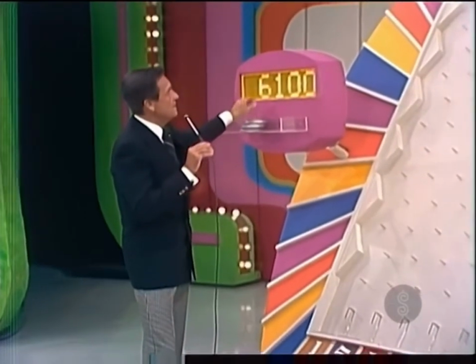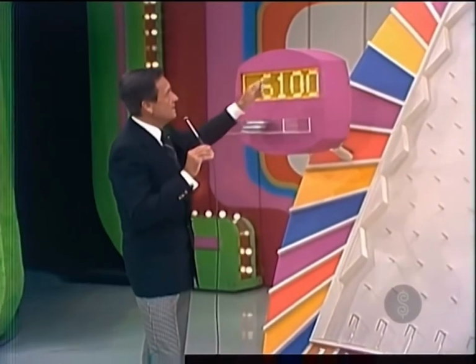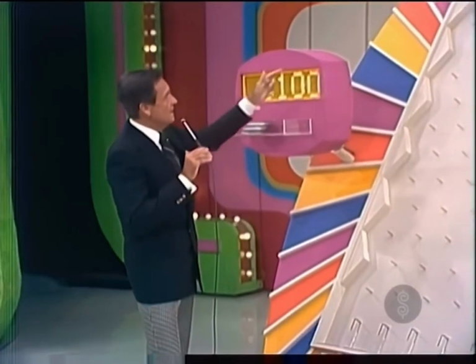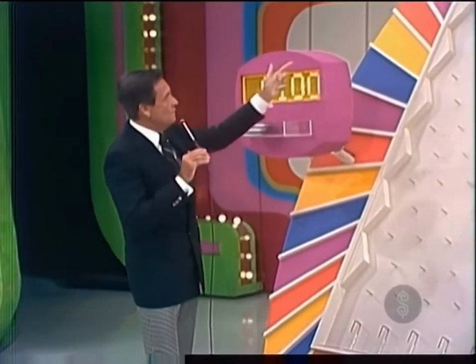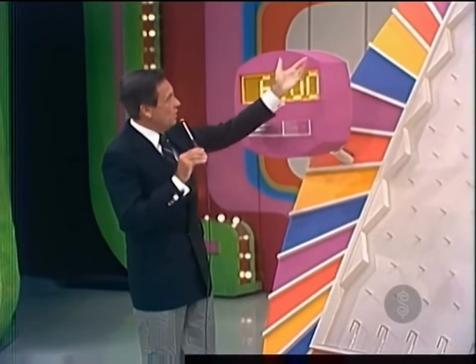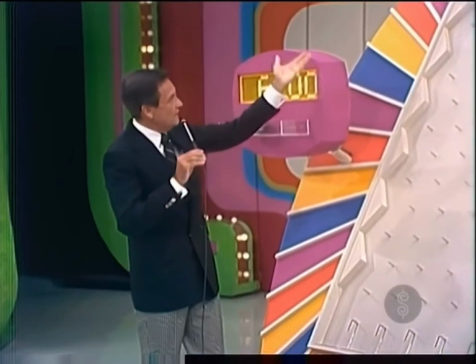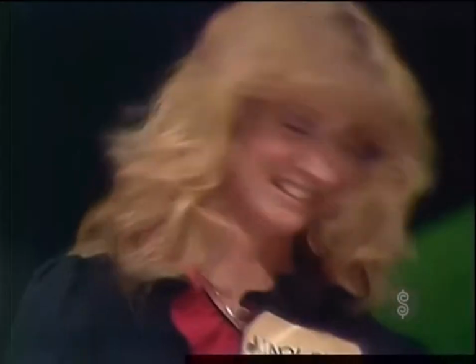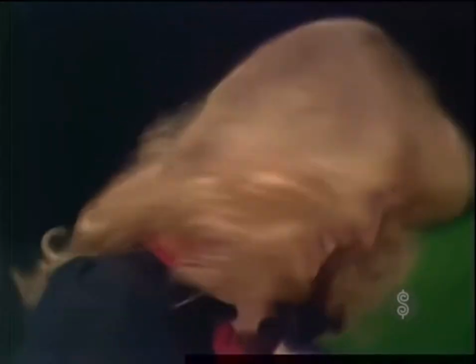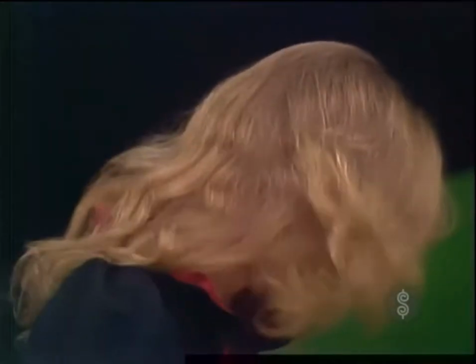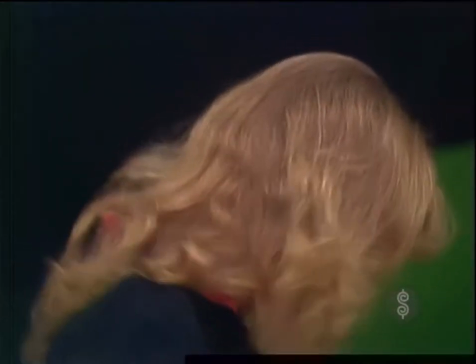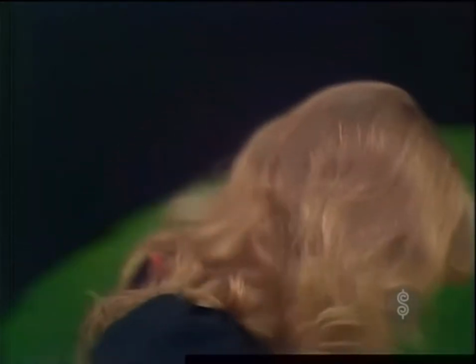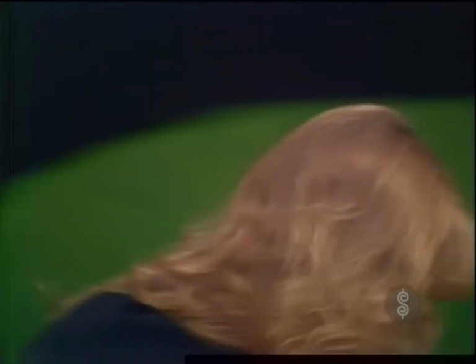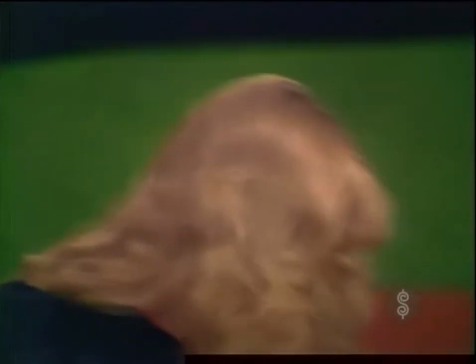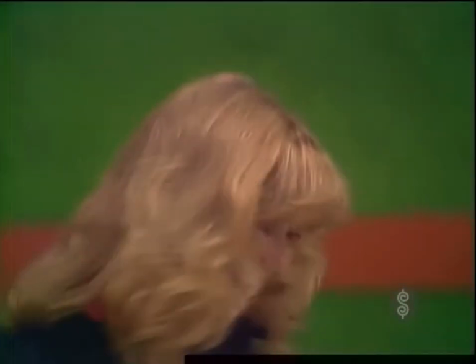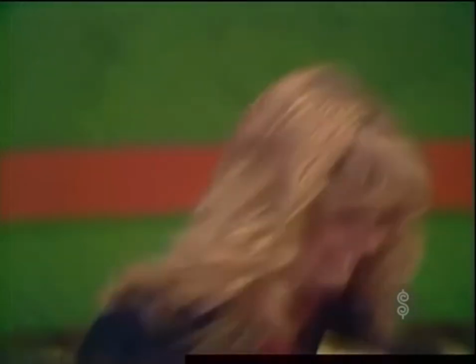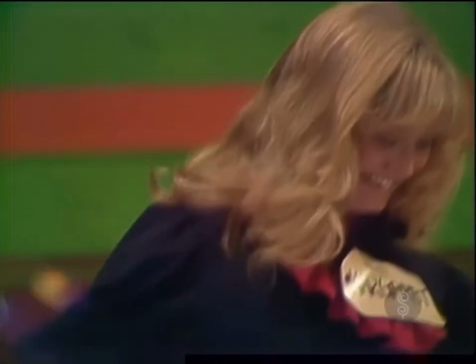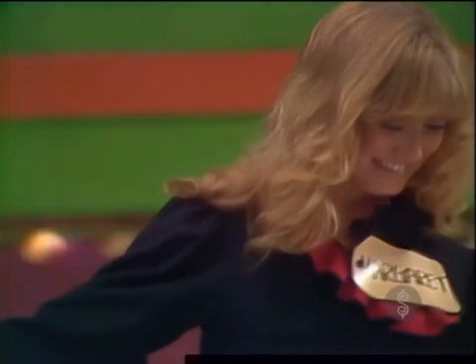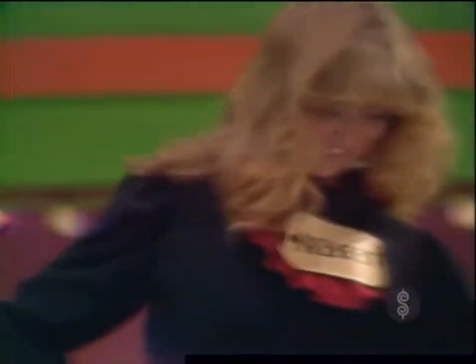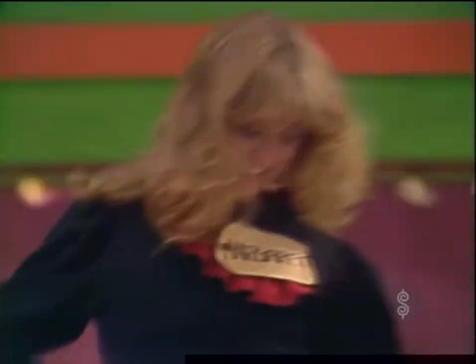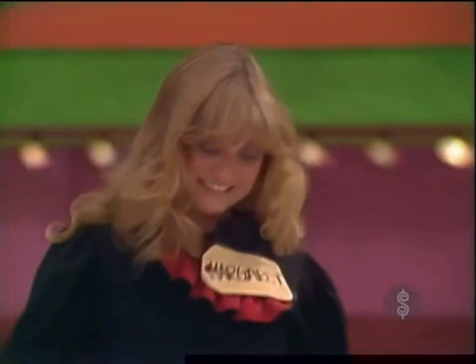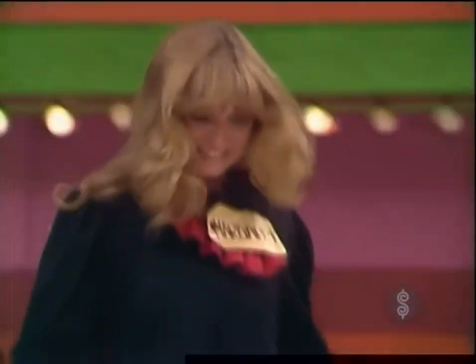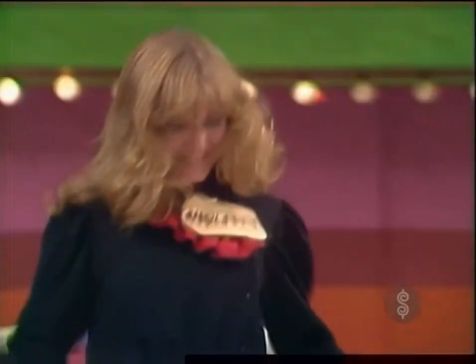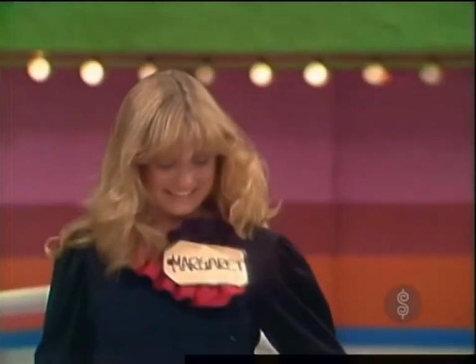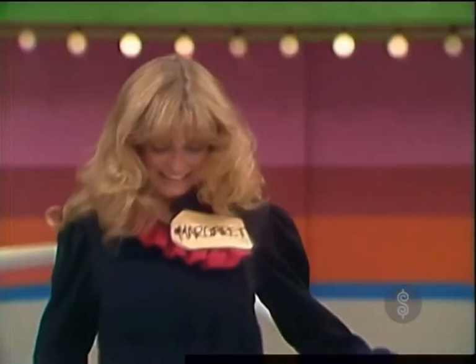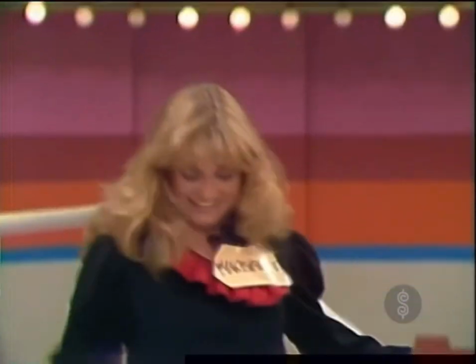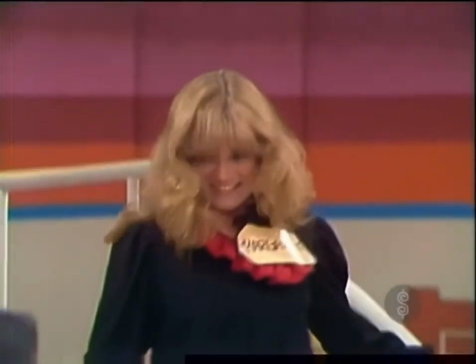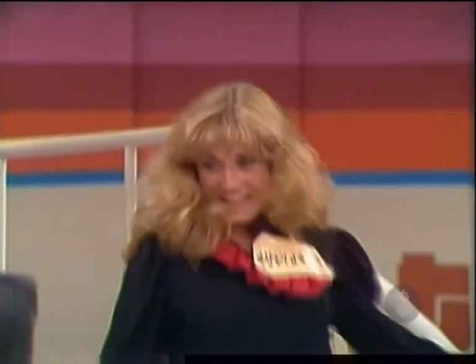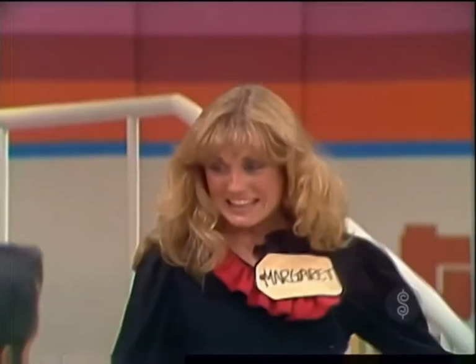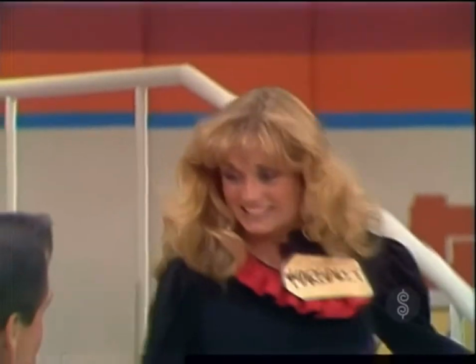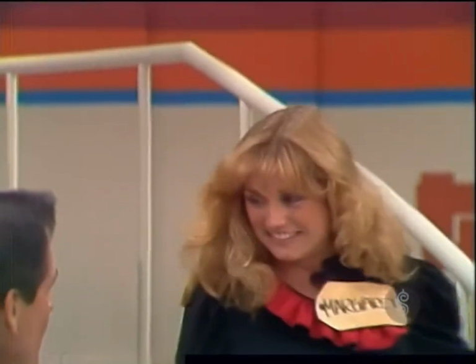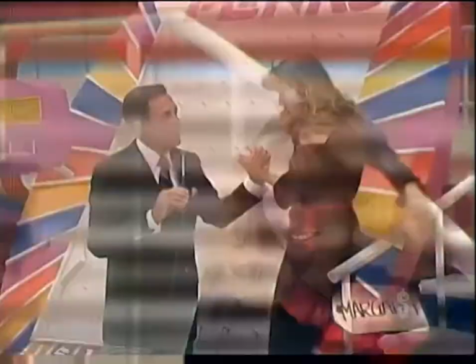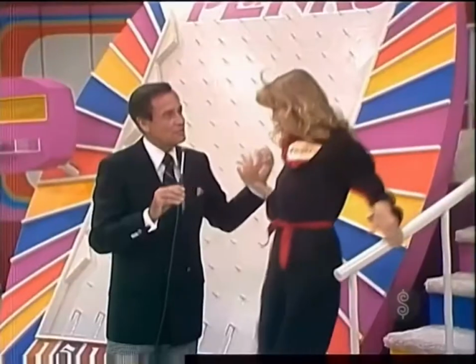Come on down, Margaret. You've won $6,100. Congratulations.